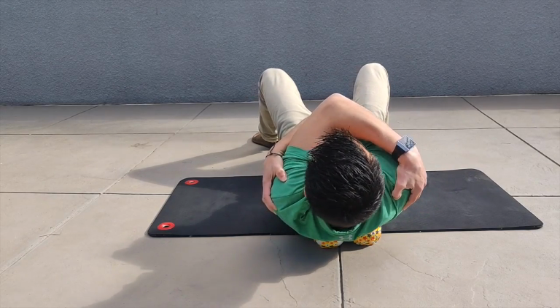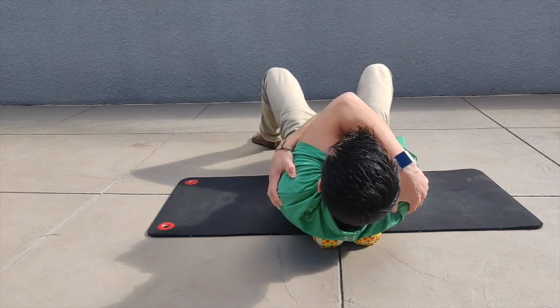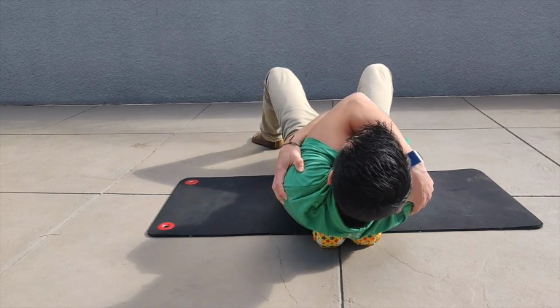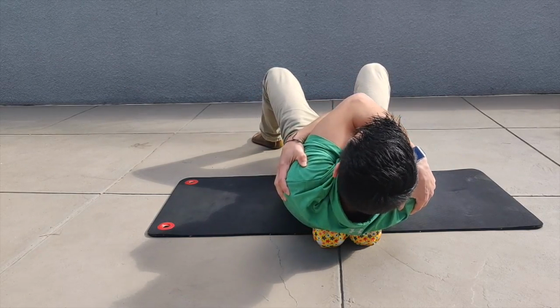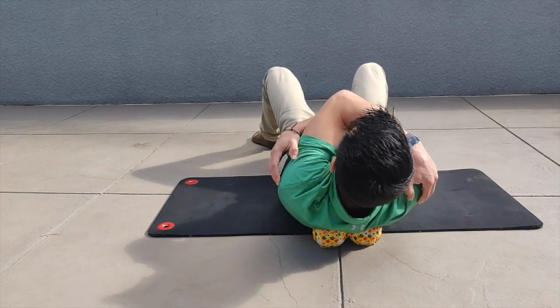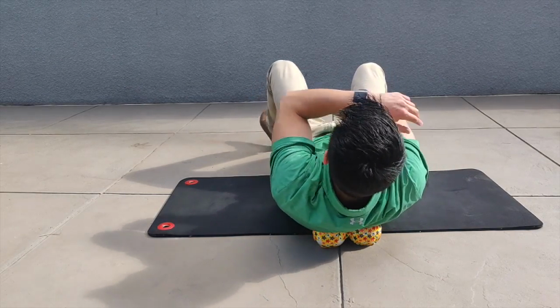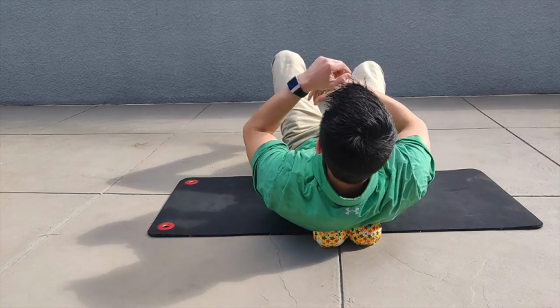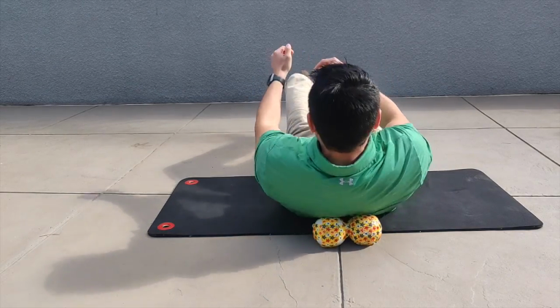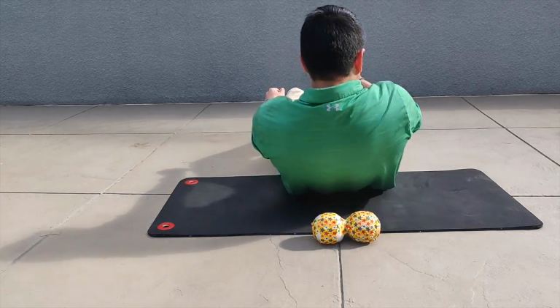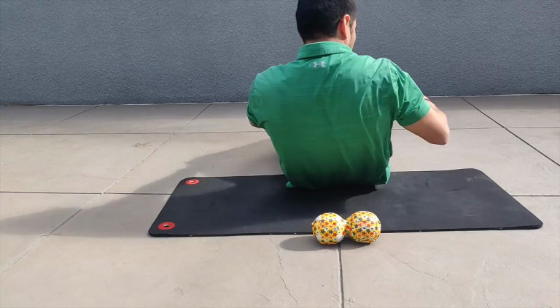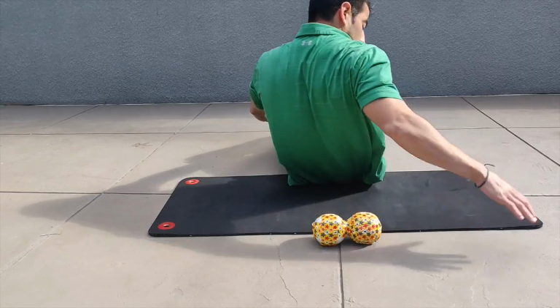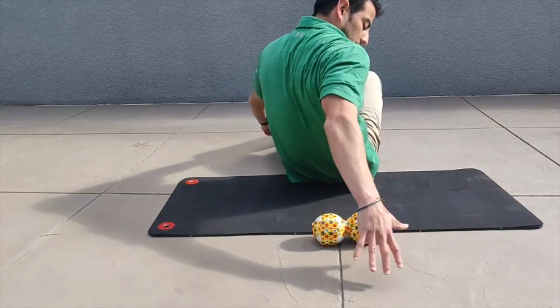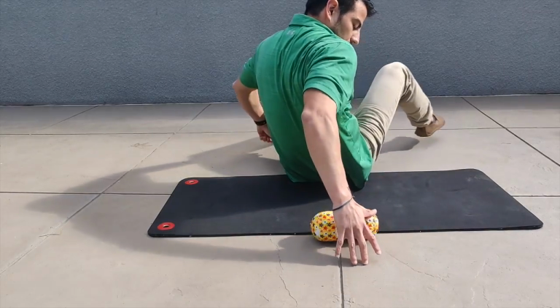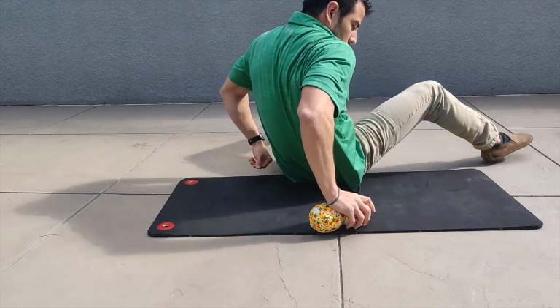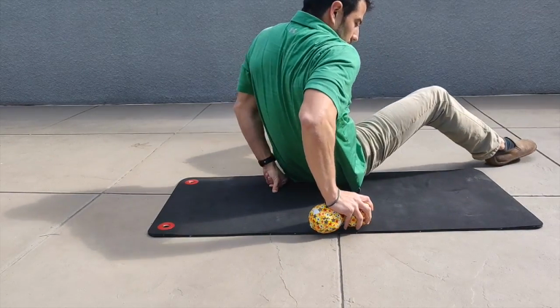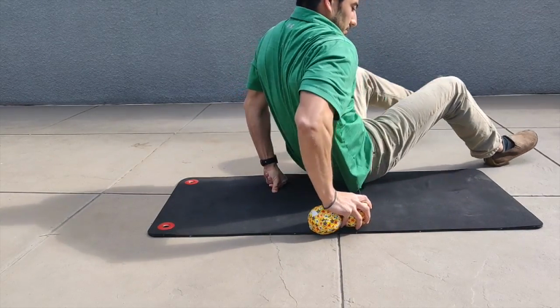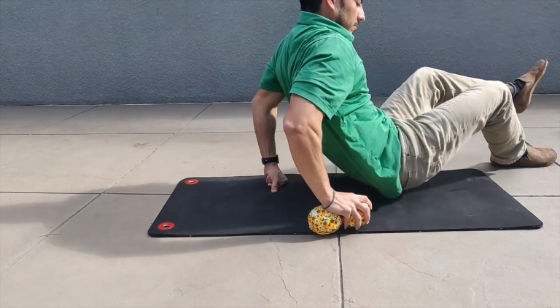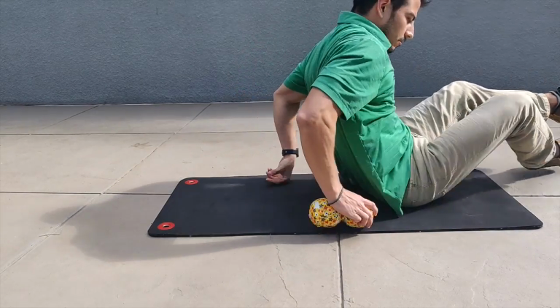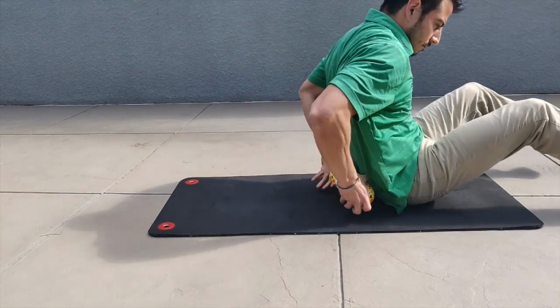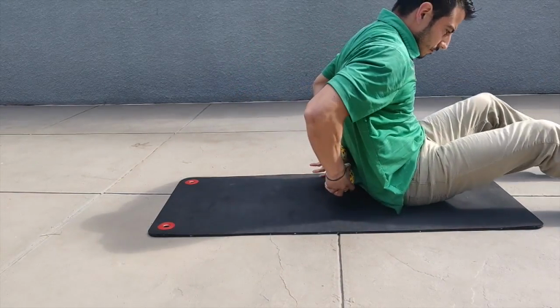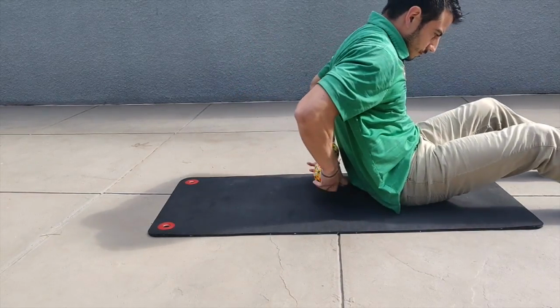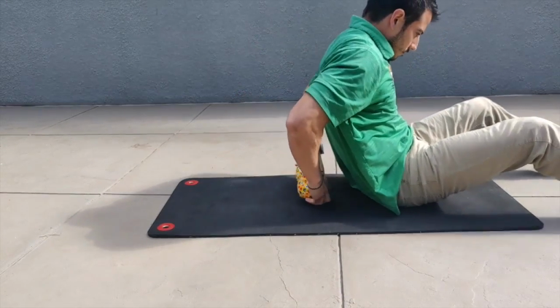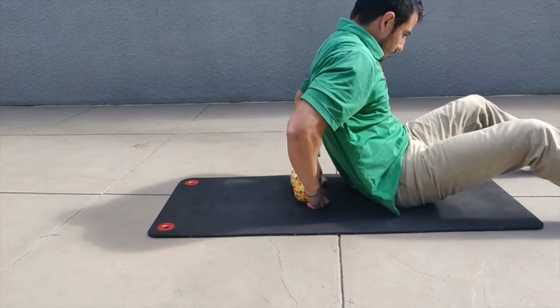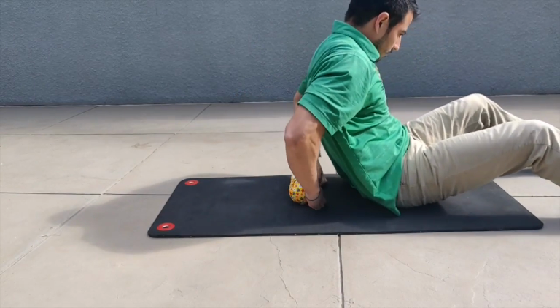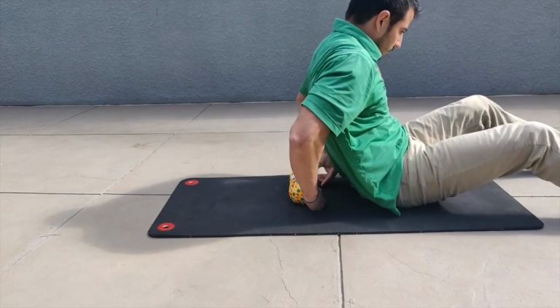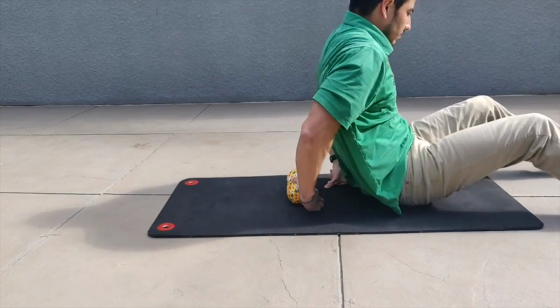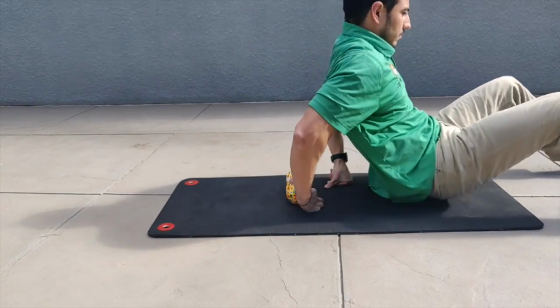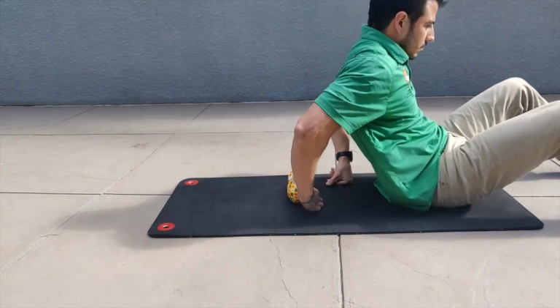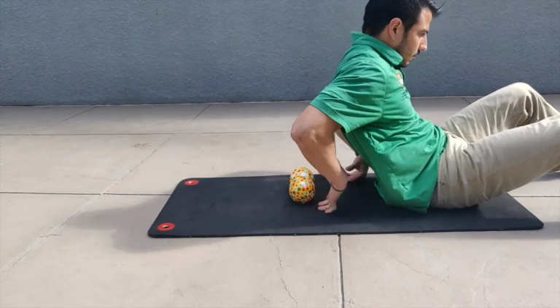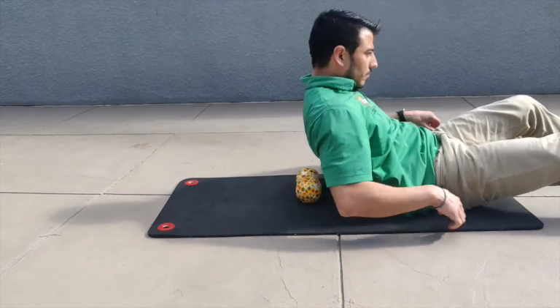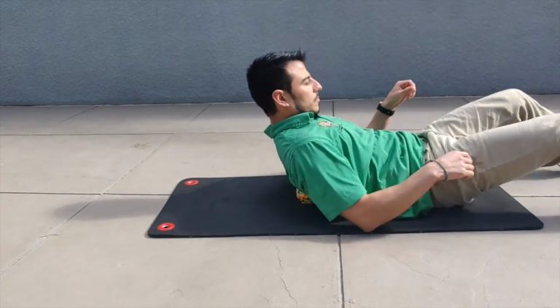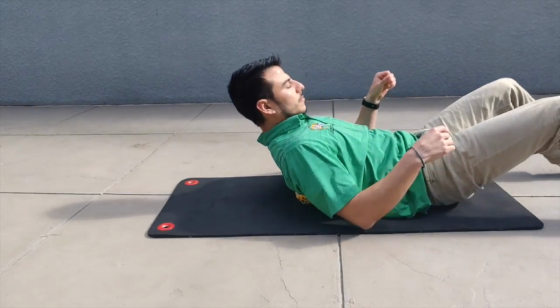As this feels okay, you can slowly move your weight down towards the lower portions of your shoulder blades. You can start there first, or move your weight up or down.